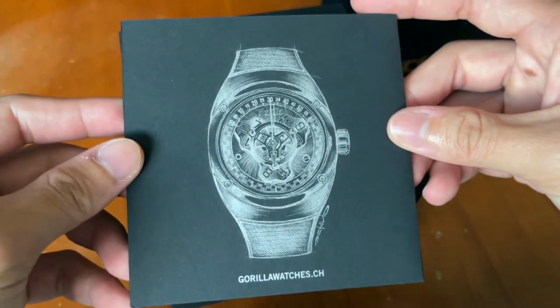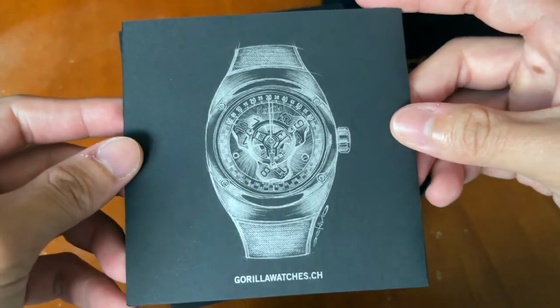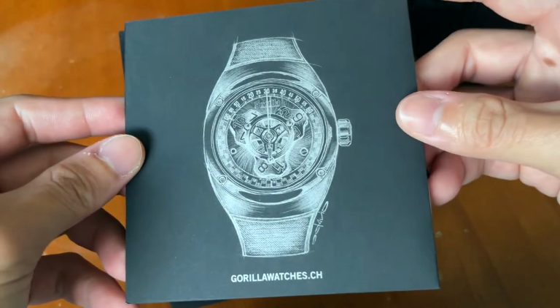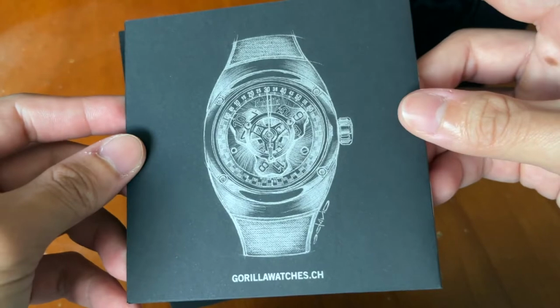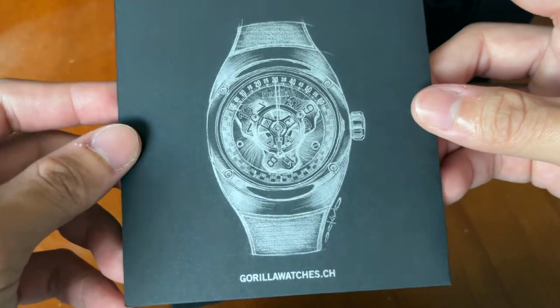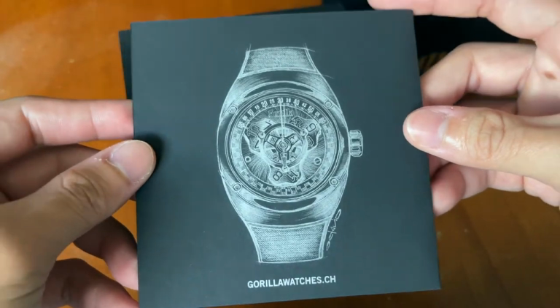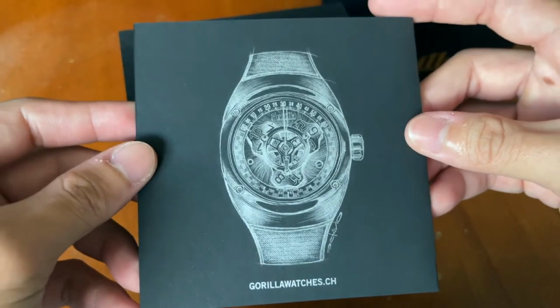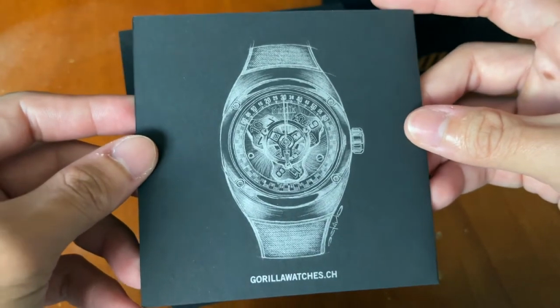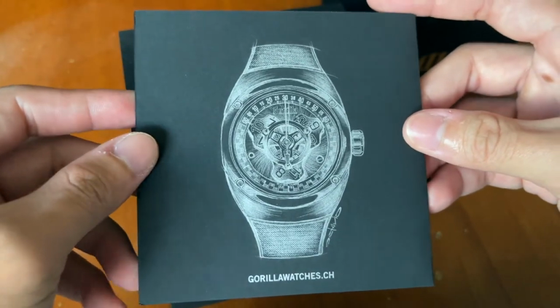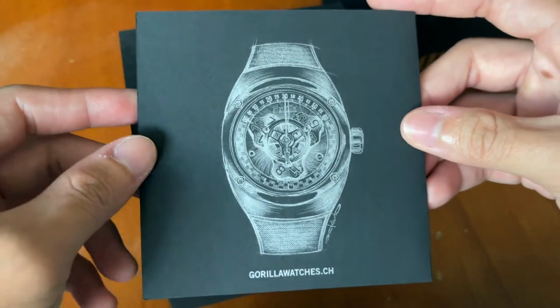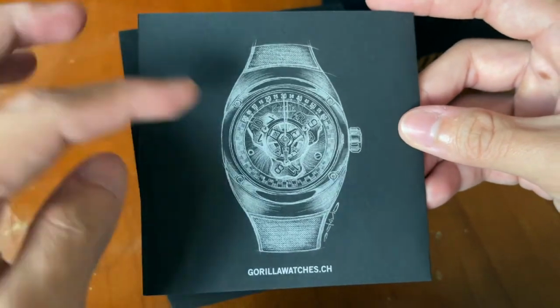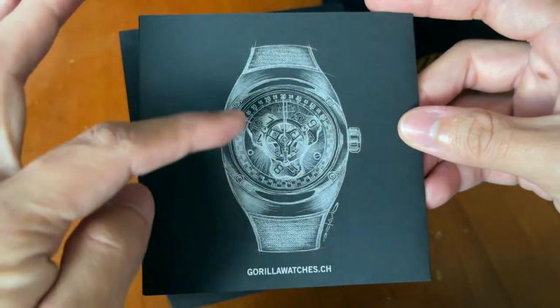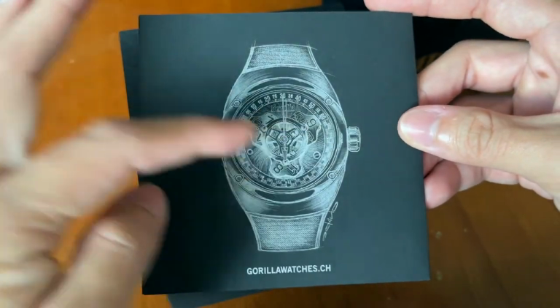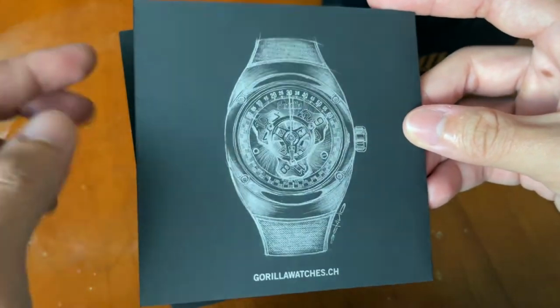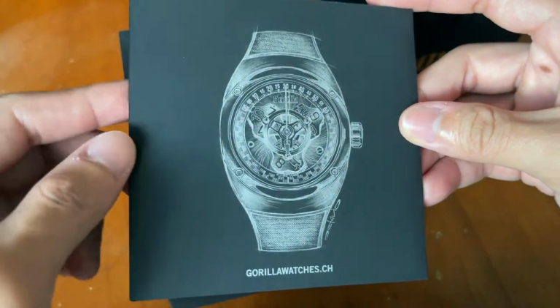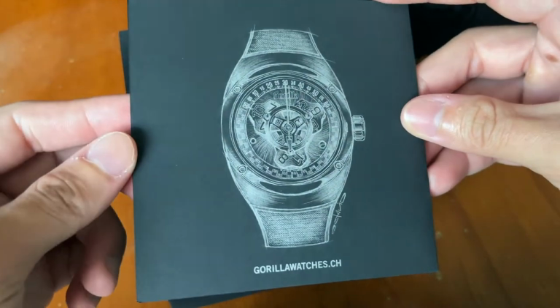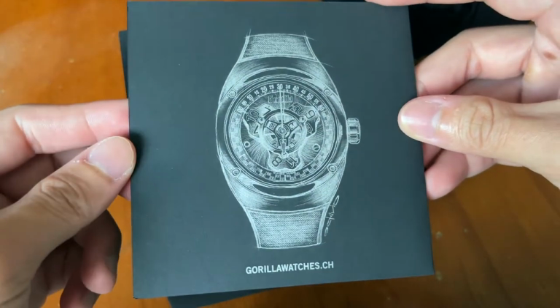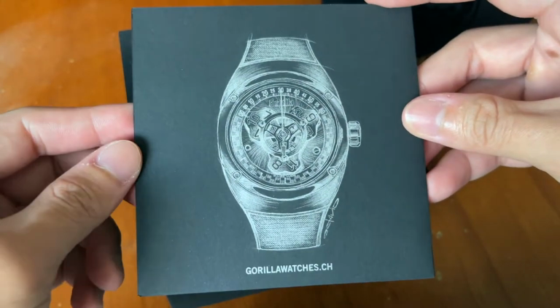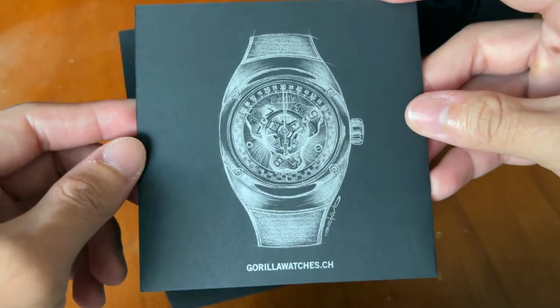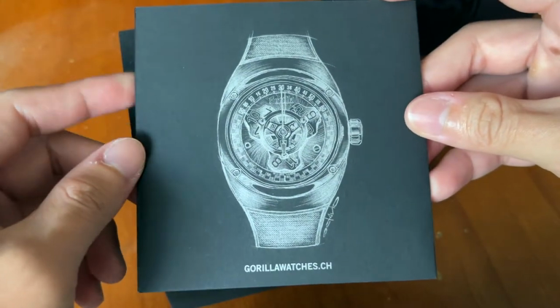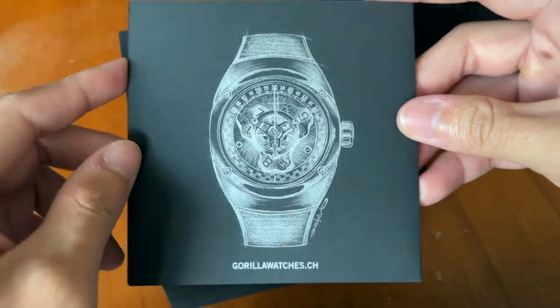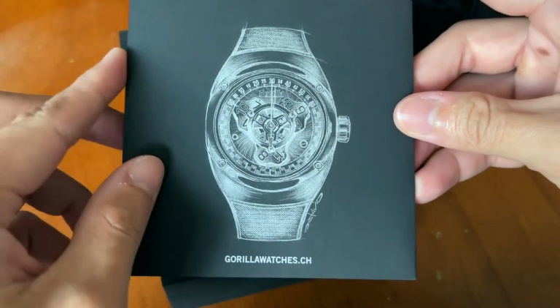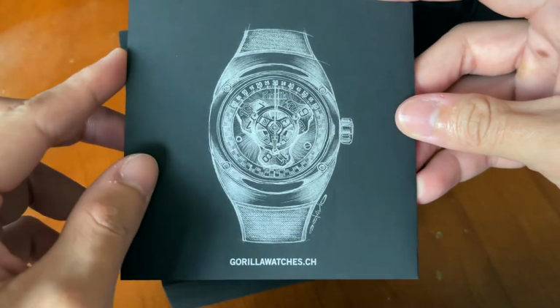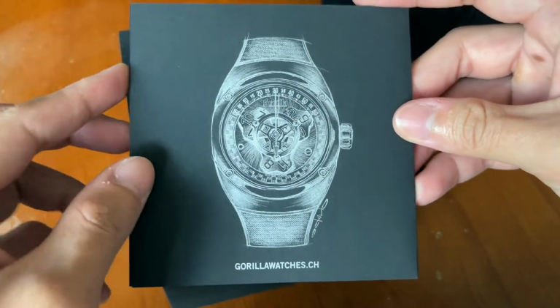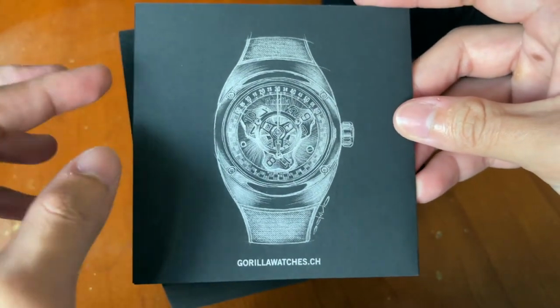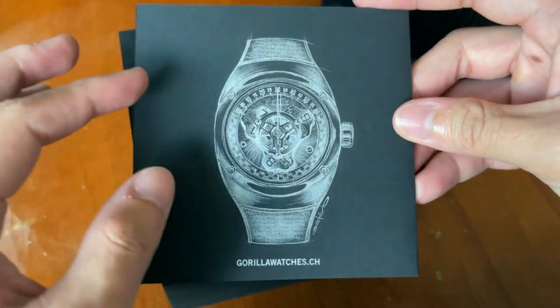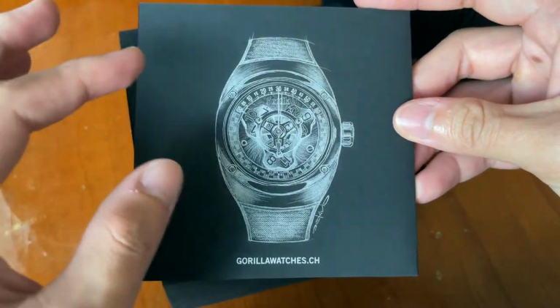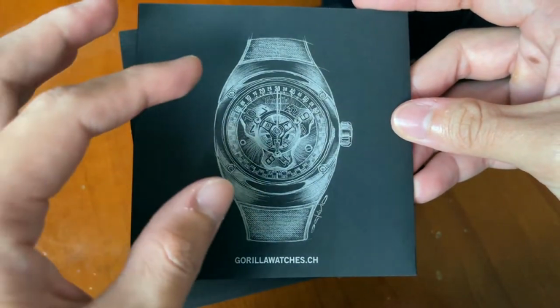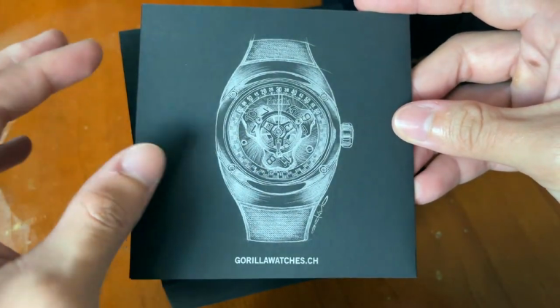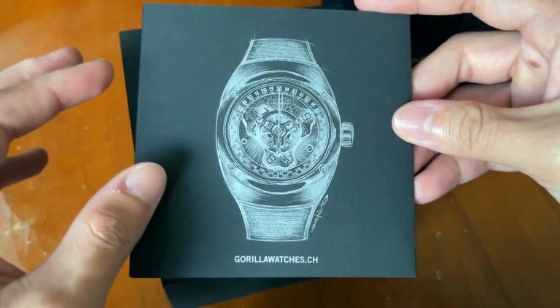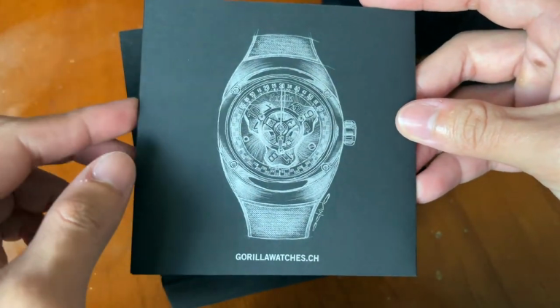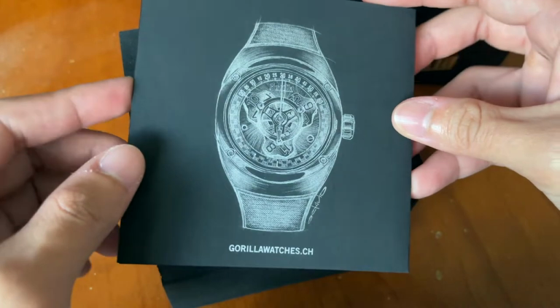This is a really cool watch. As you can see, the dial is unique — it has a very nice tonneau shape.